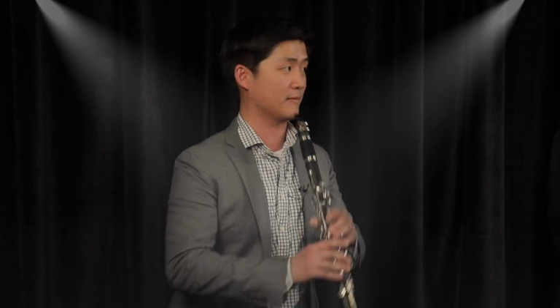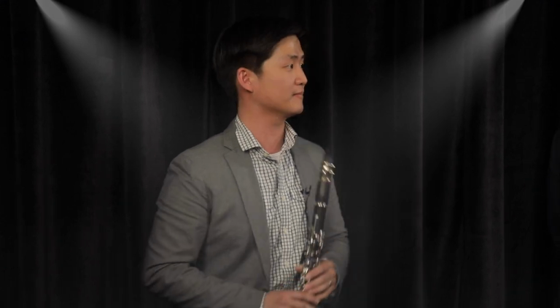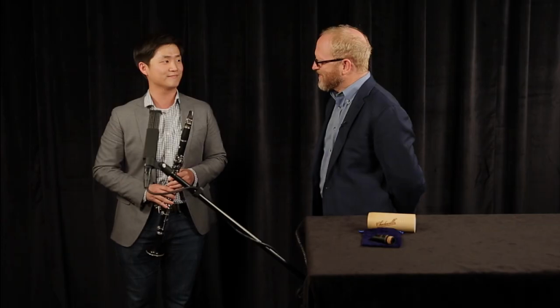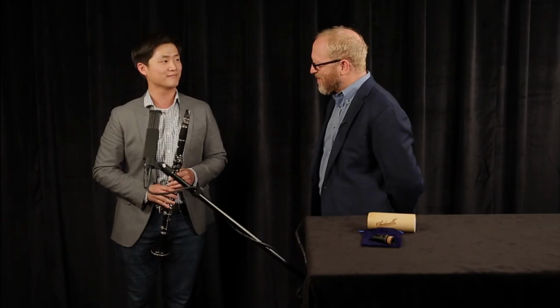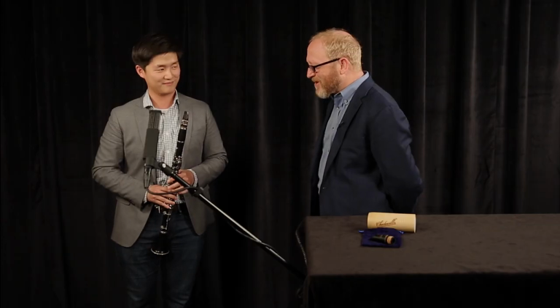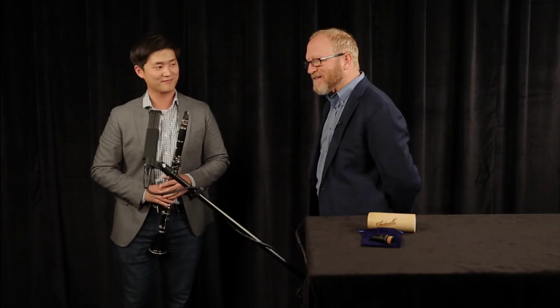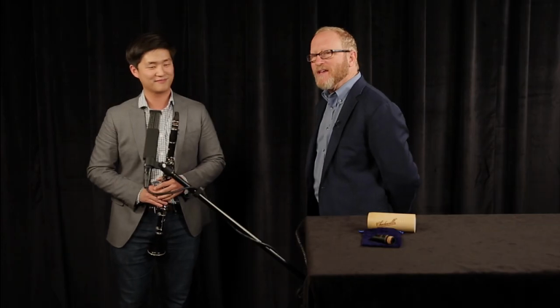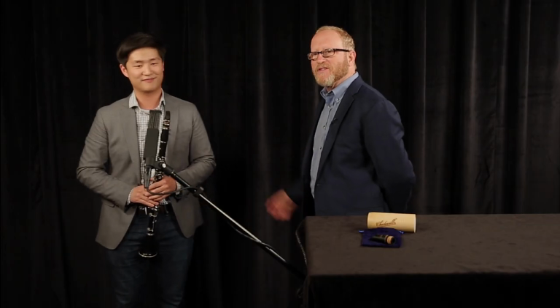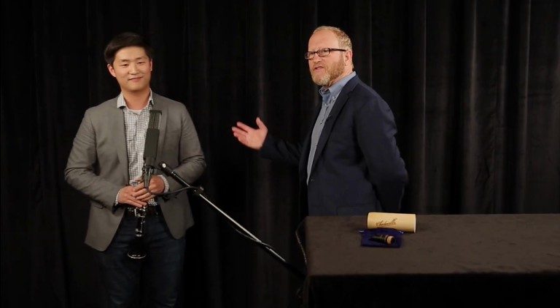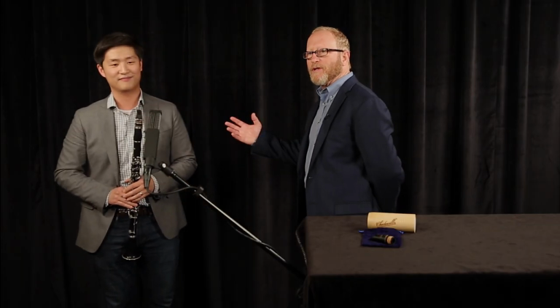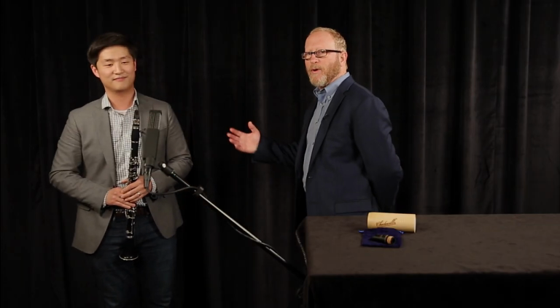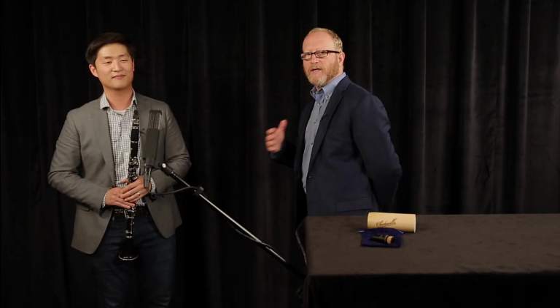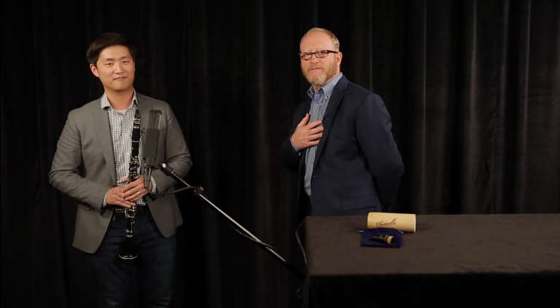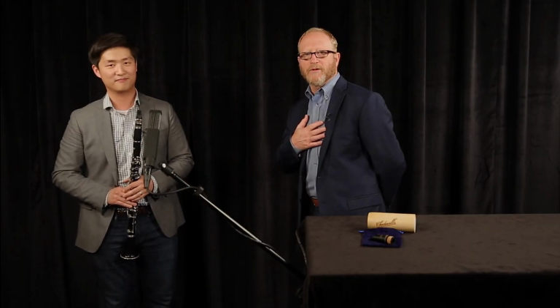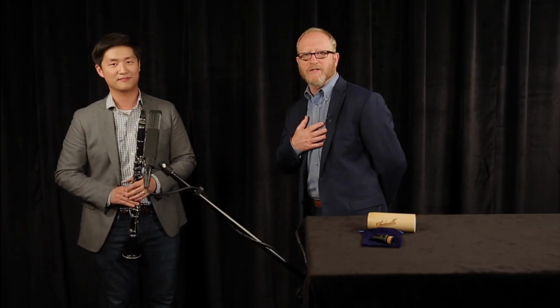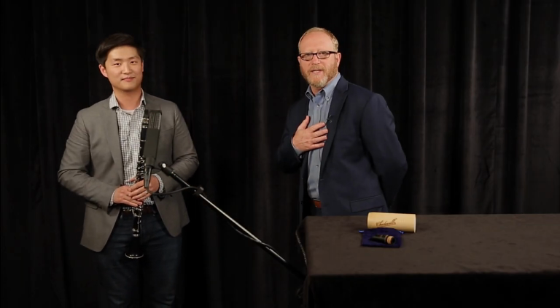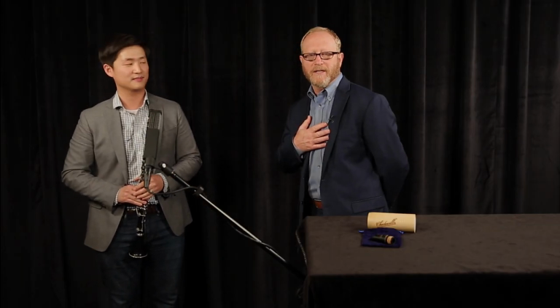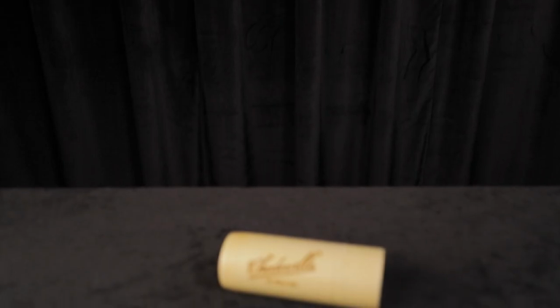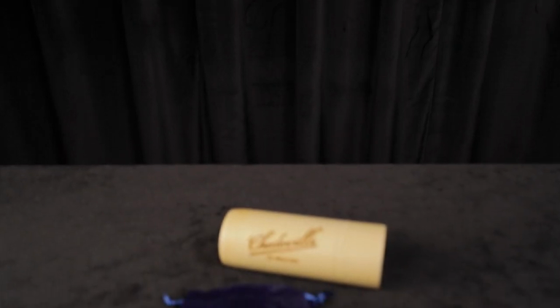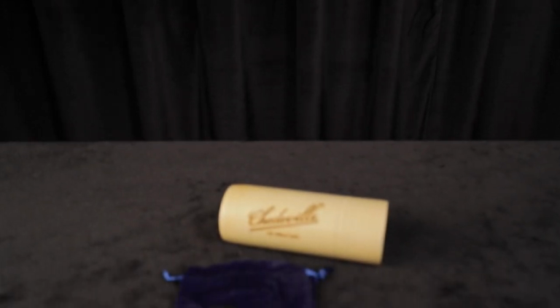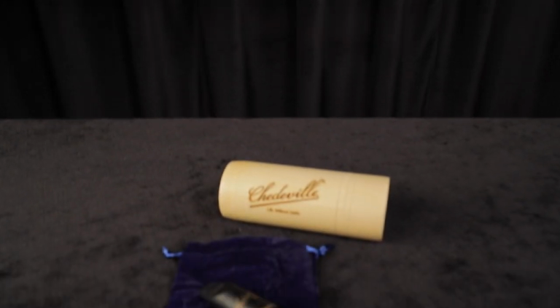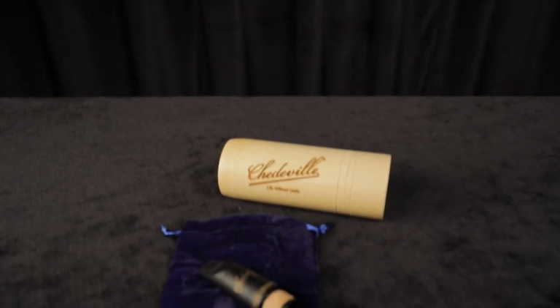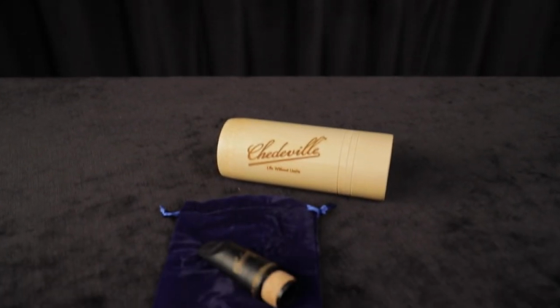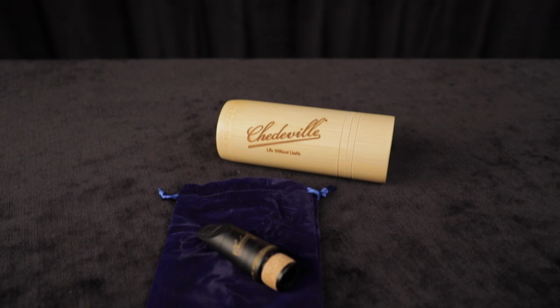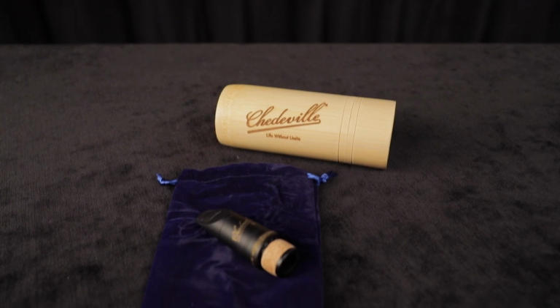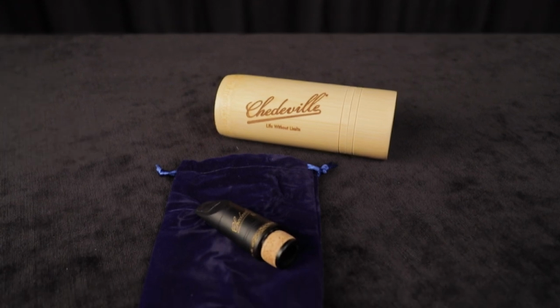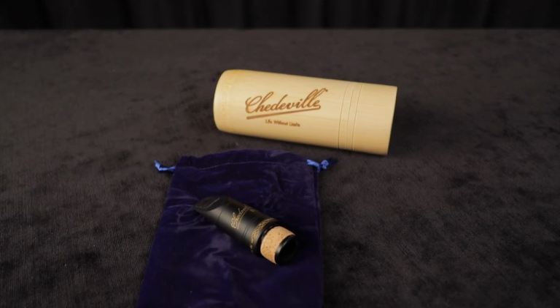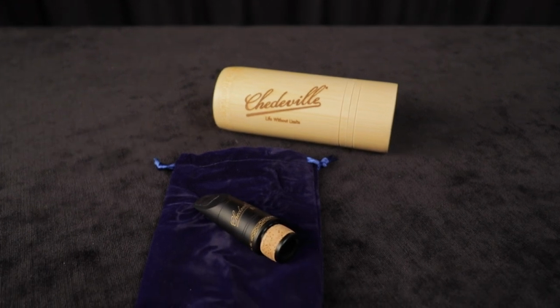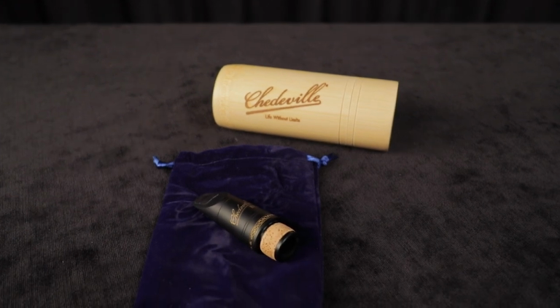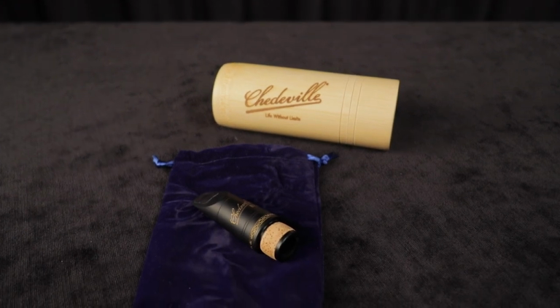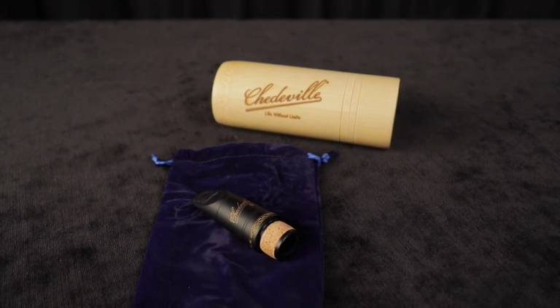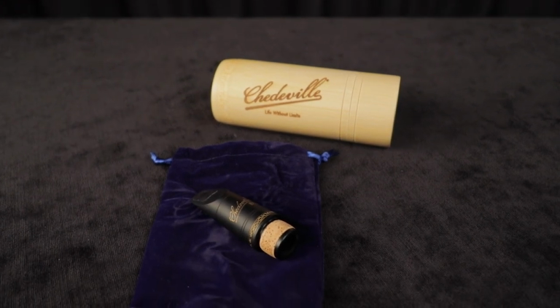This is Tony Park. I'm Jody Espina. This is the Shedville Elite Clarinet mouthpiece.